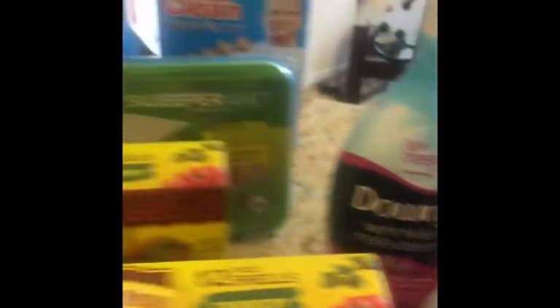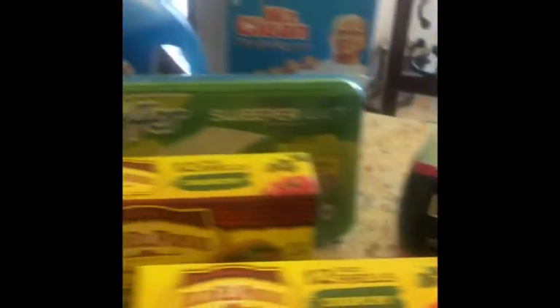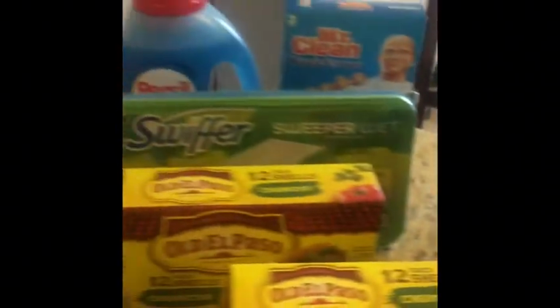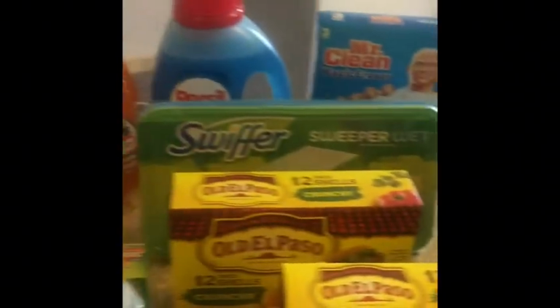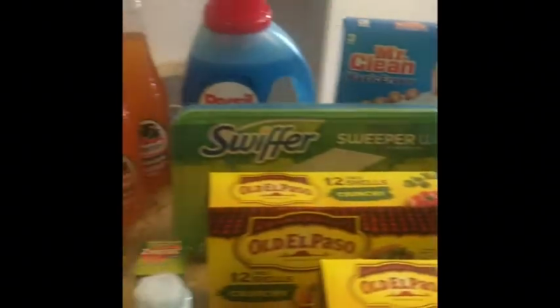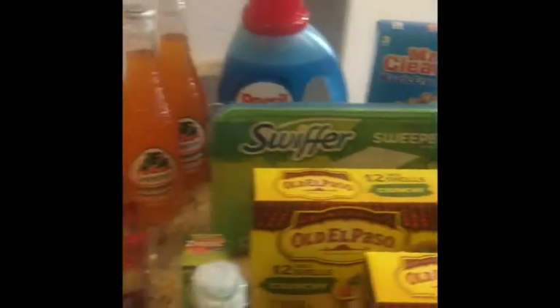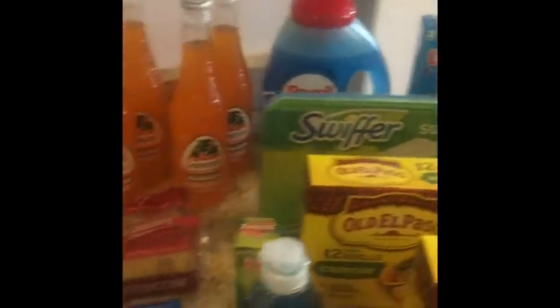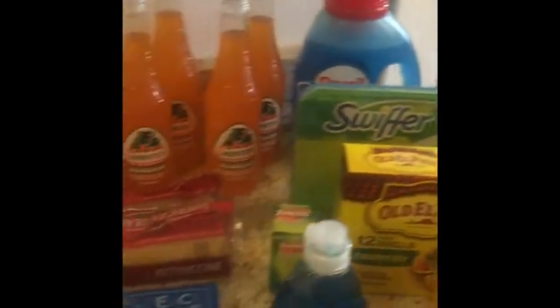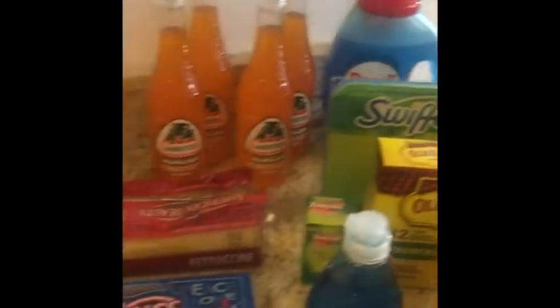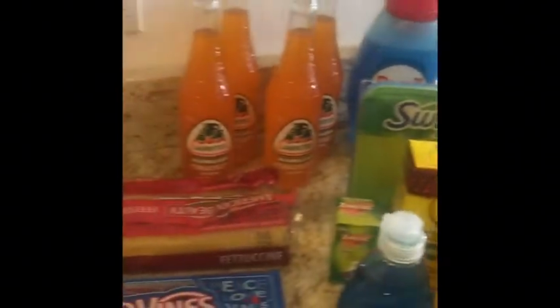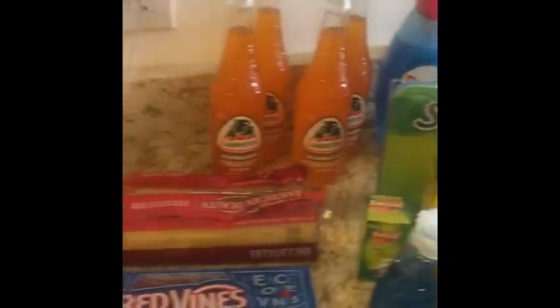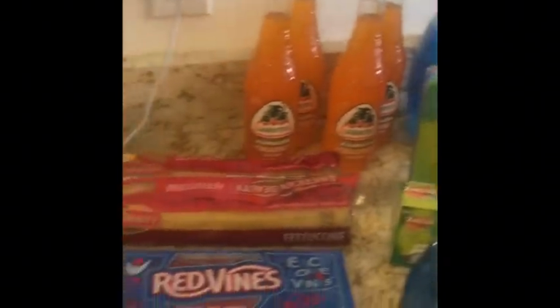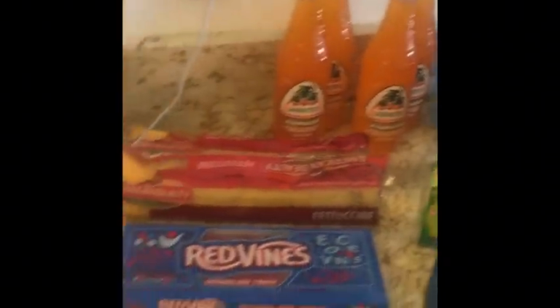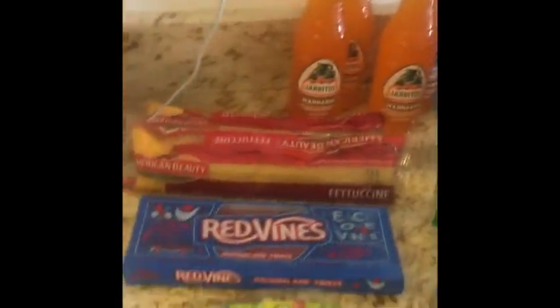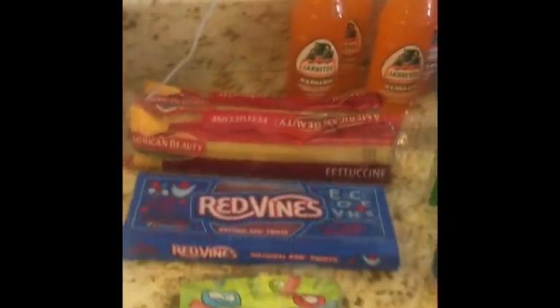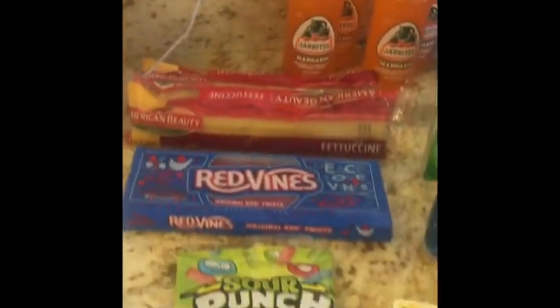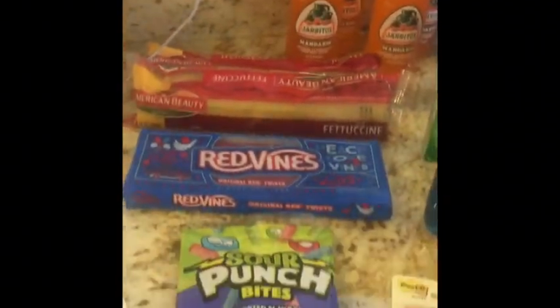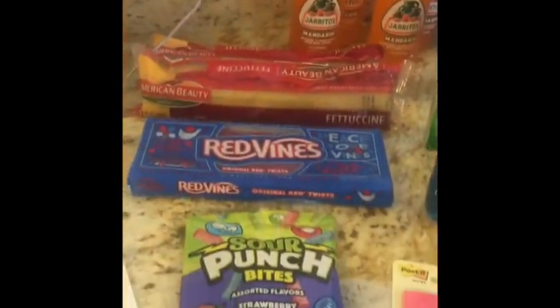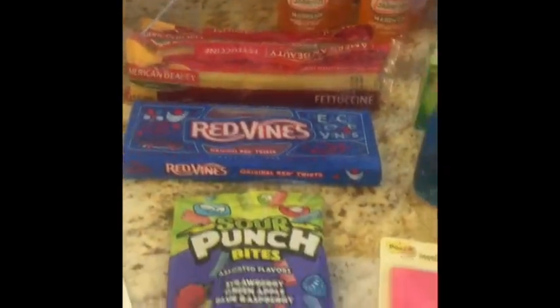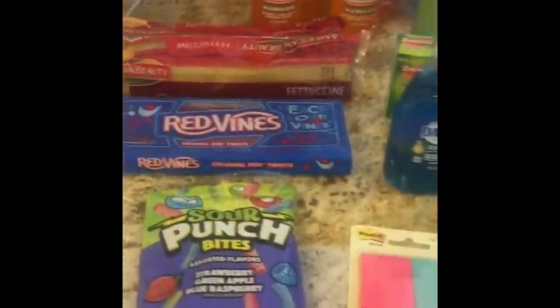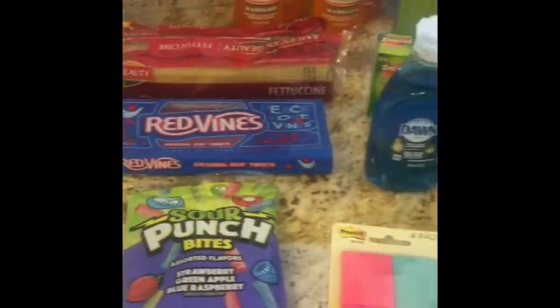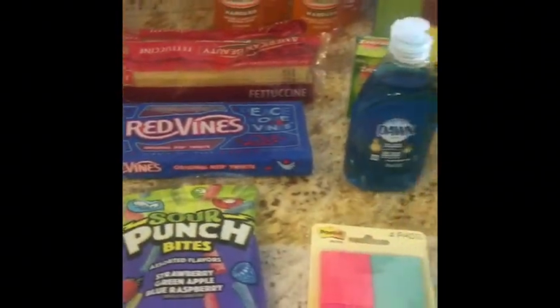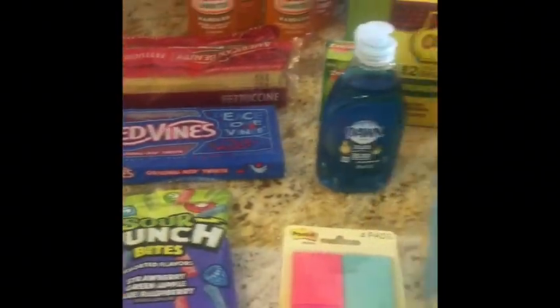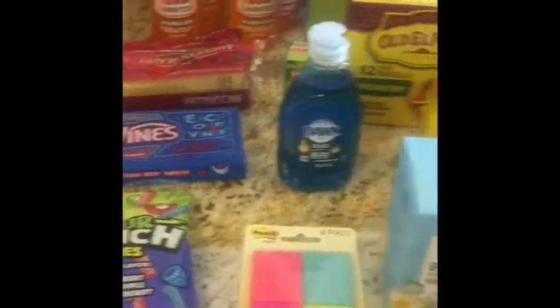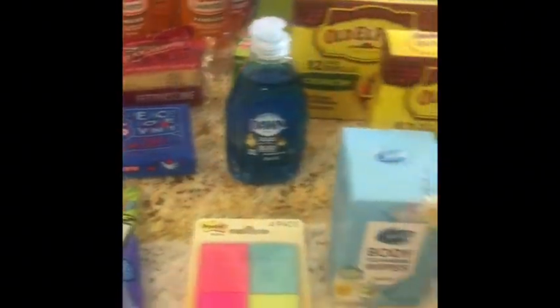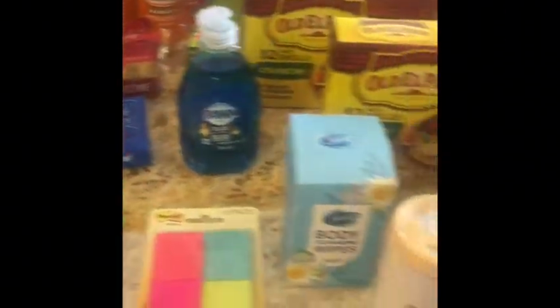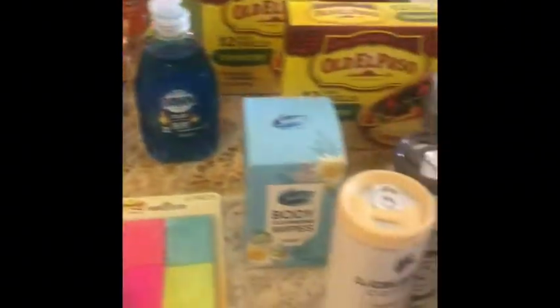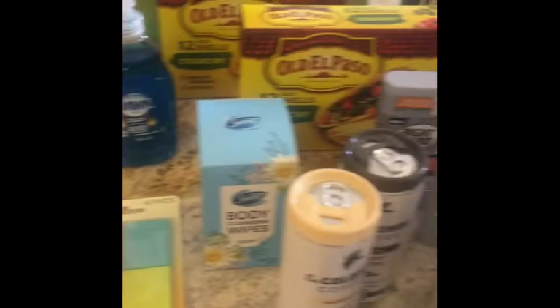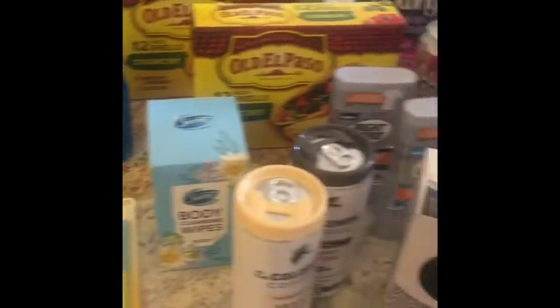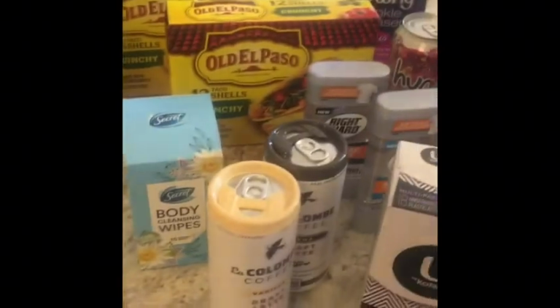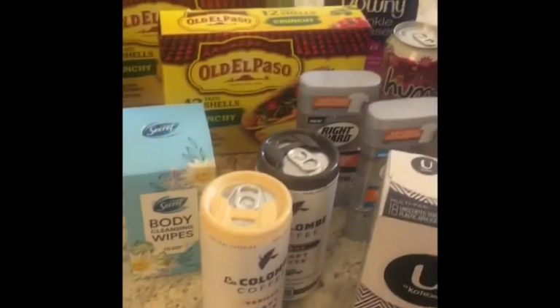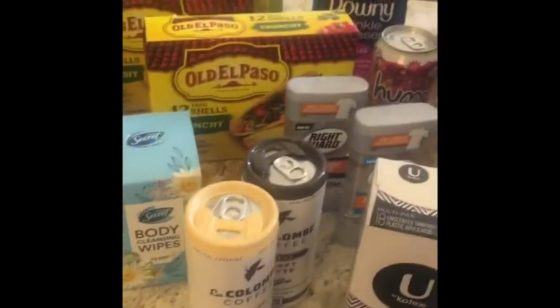So Walmart, all in all, all of these items — I spent $10.13.